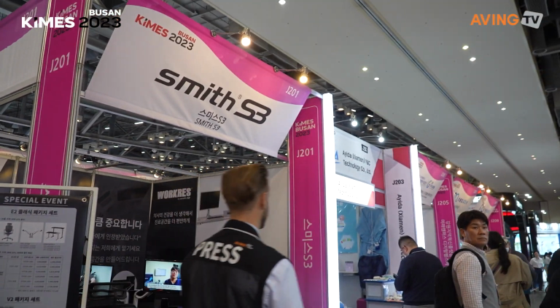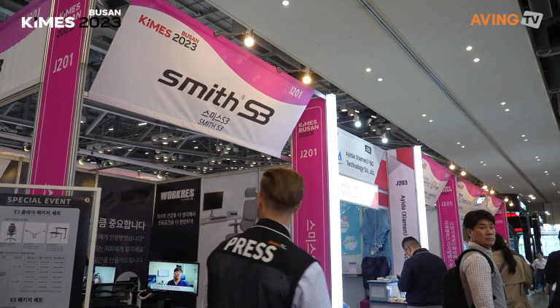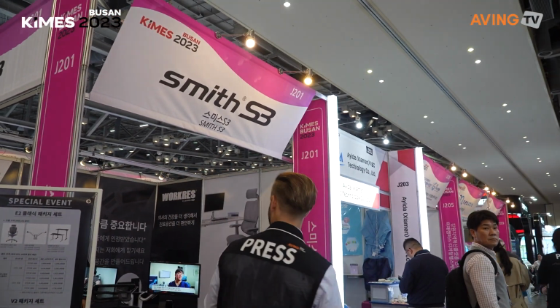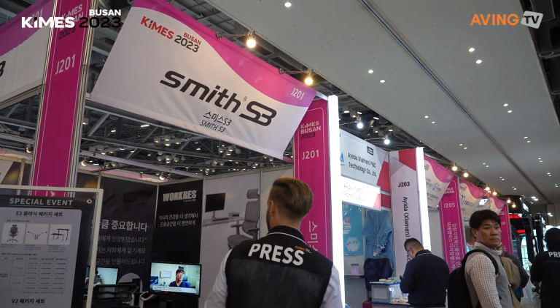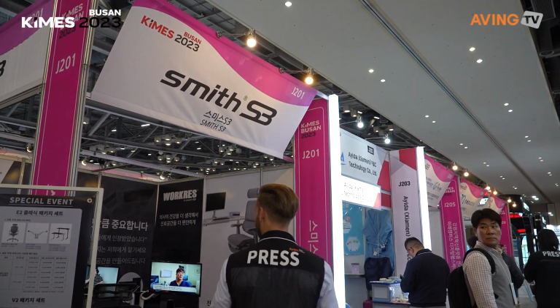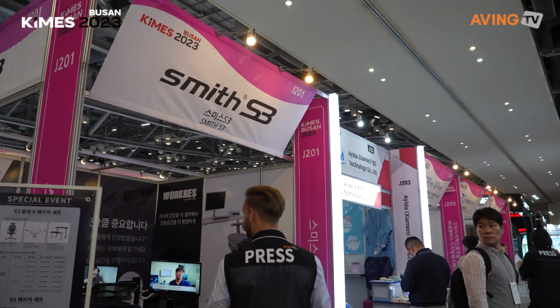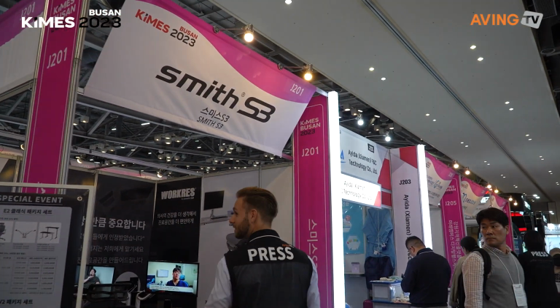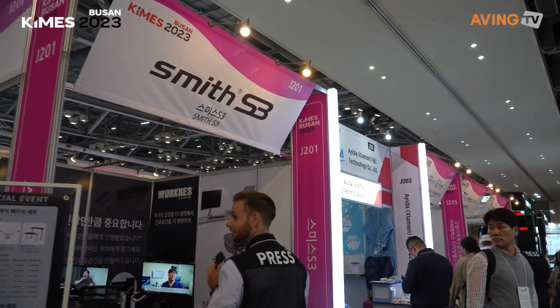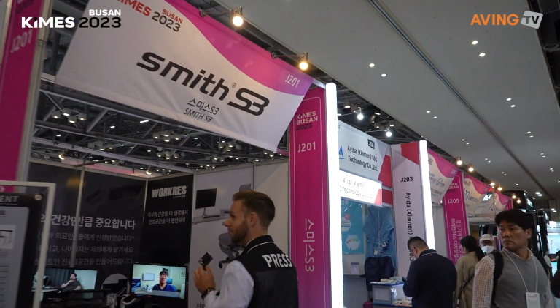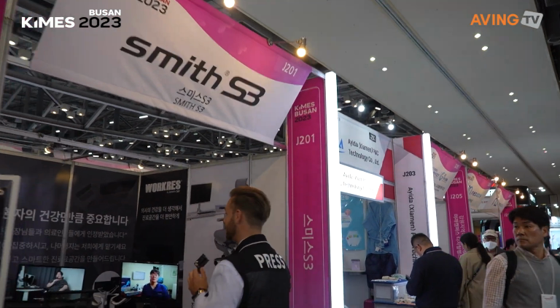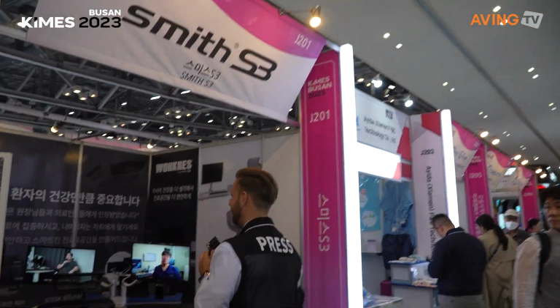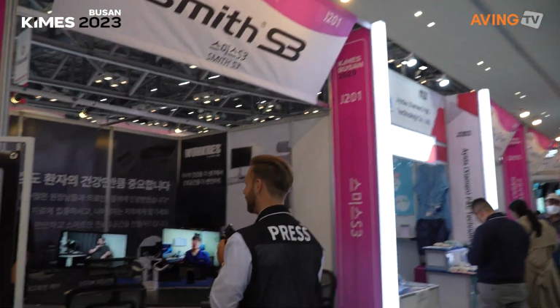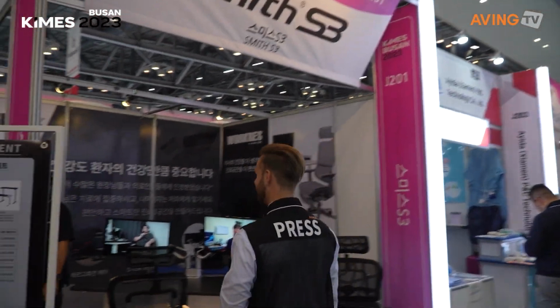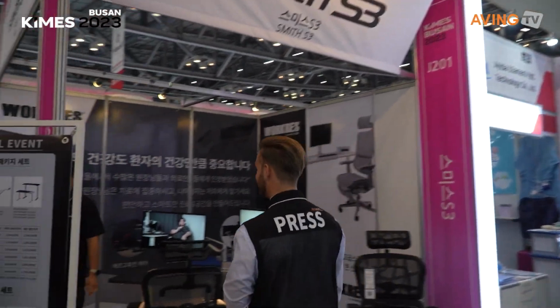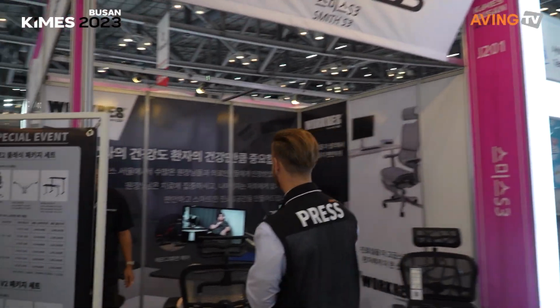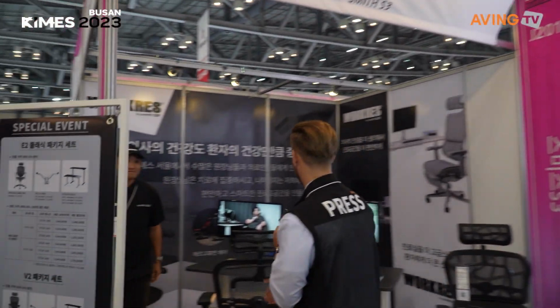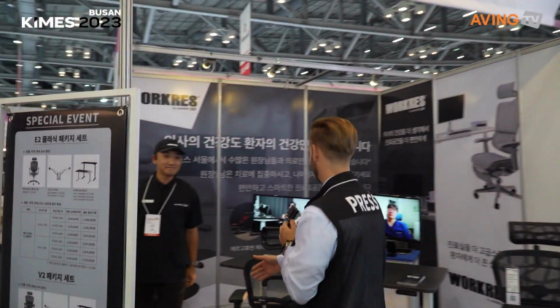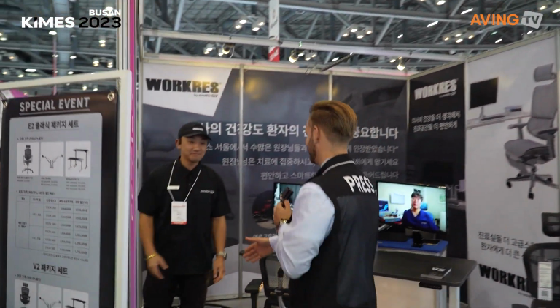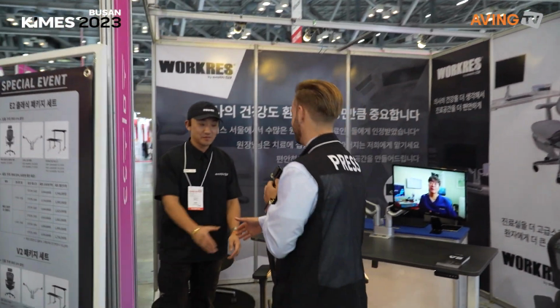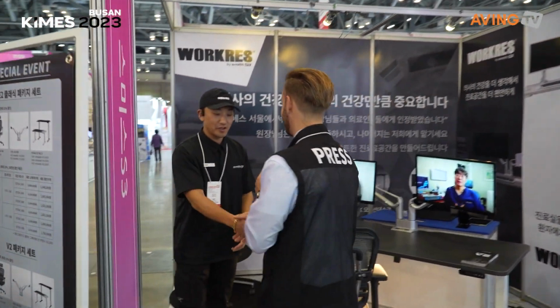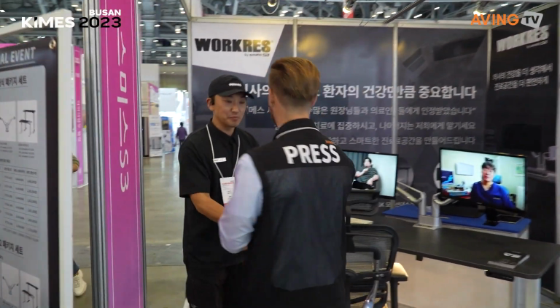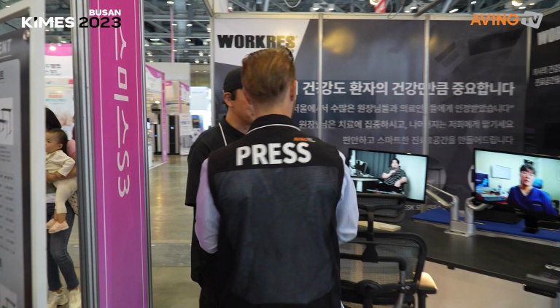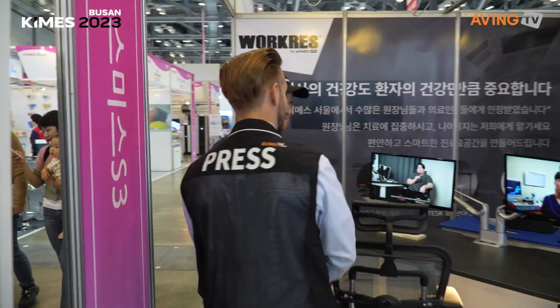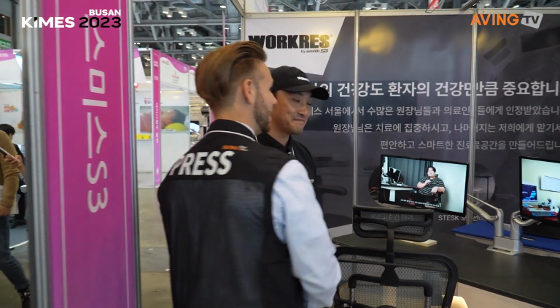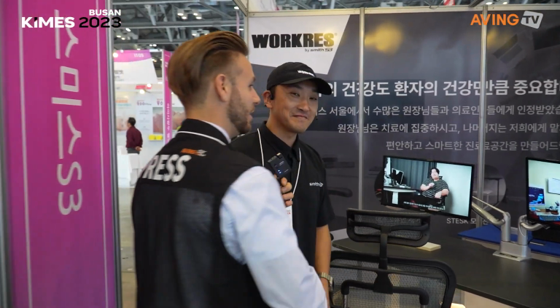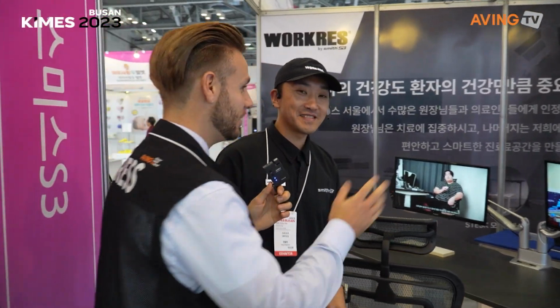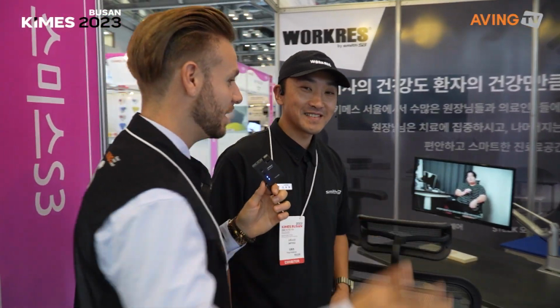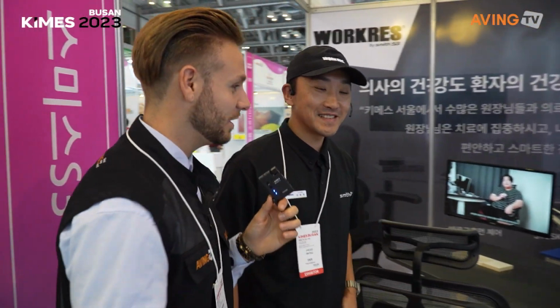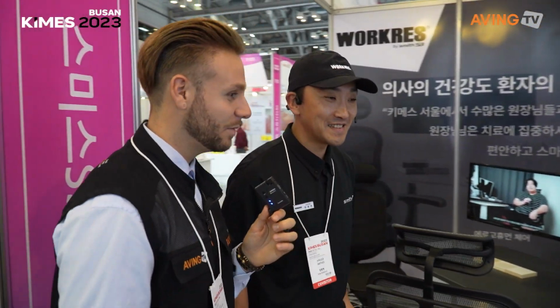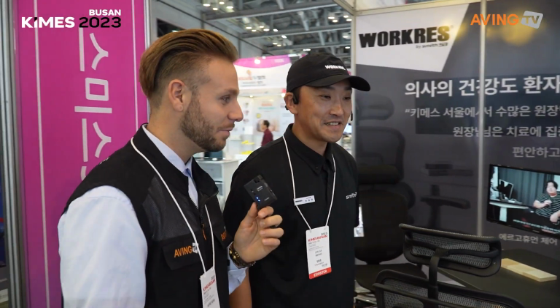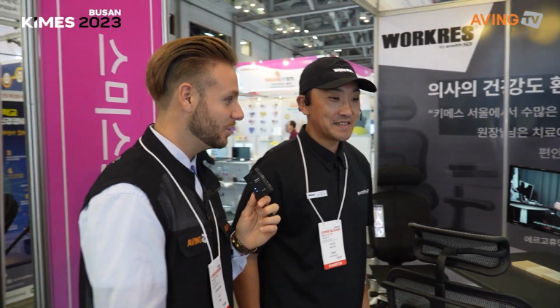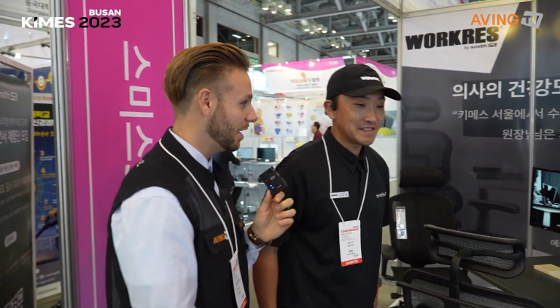We just arrived at Smith. Hello, nice to meet you. Could you tell us something about Smith?